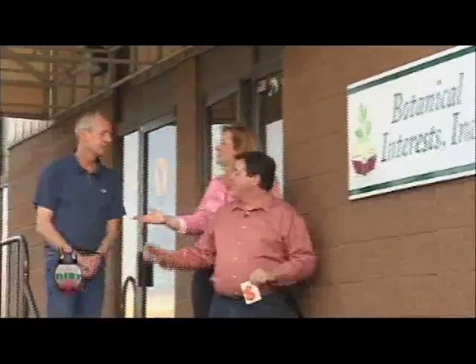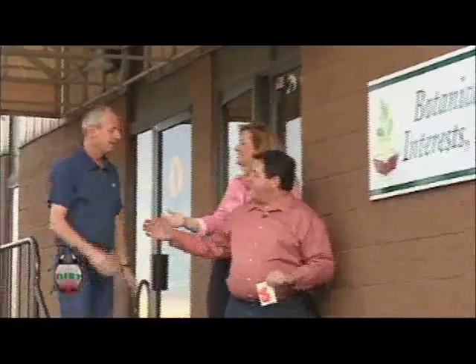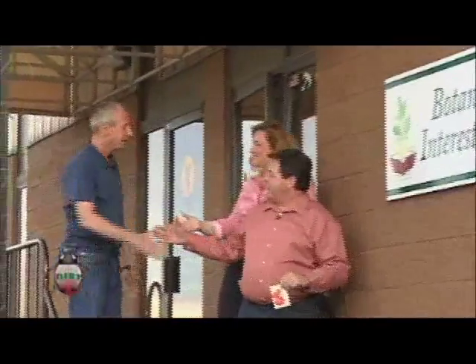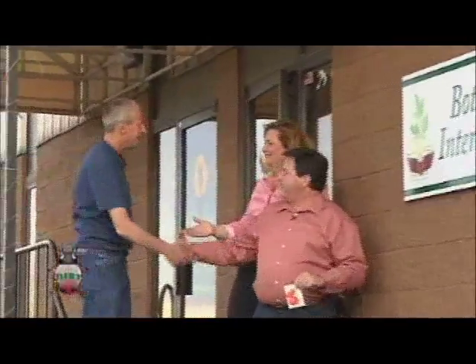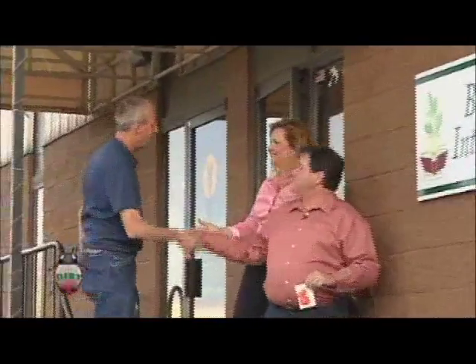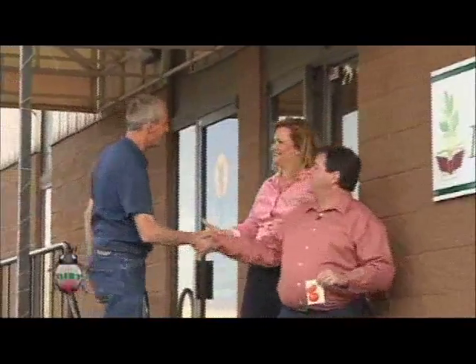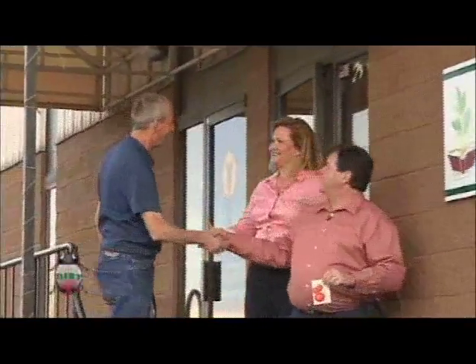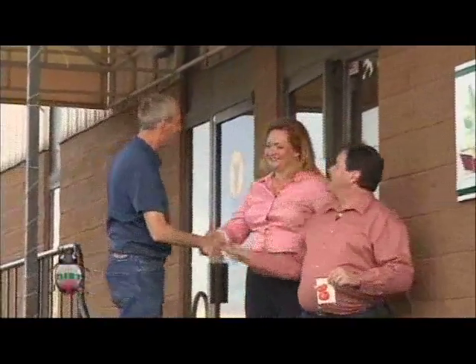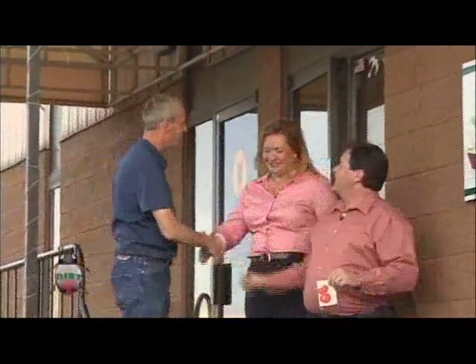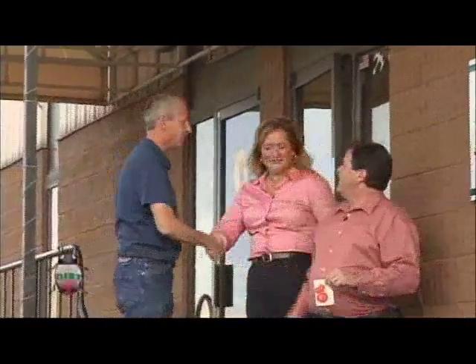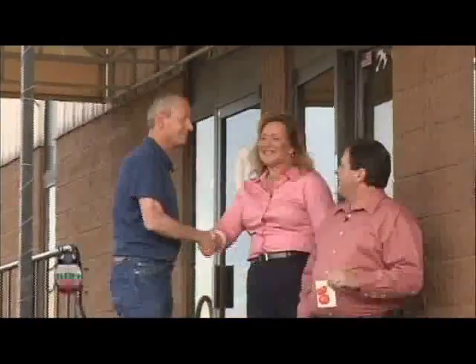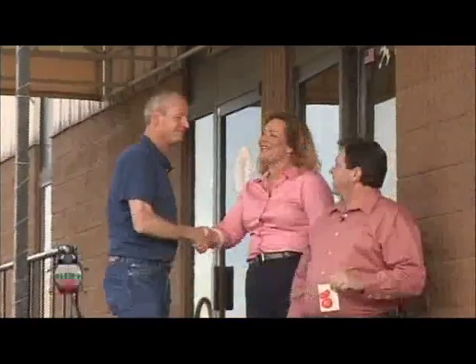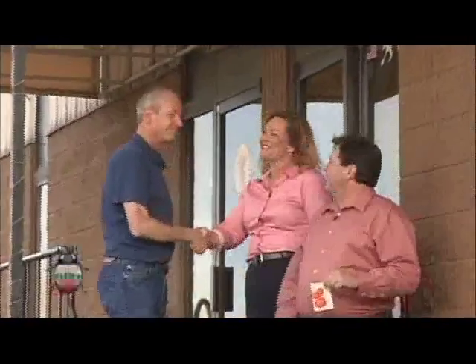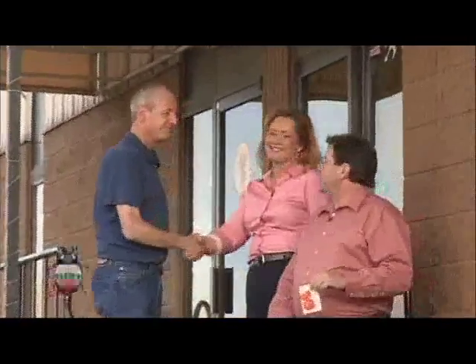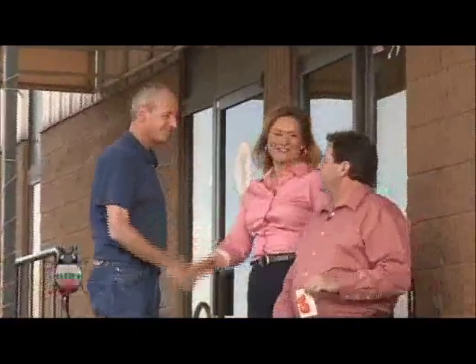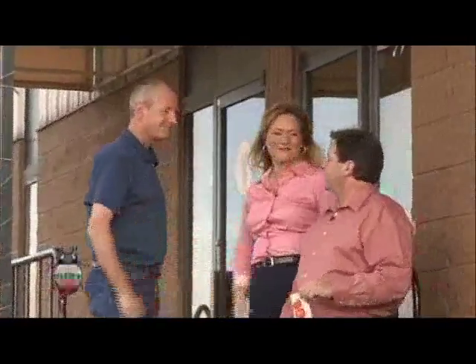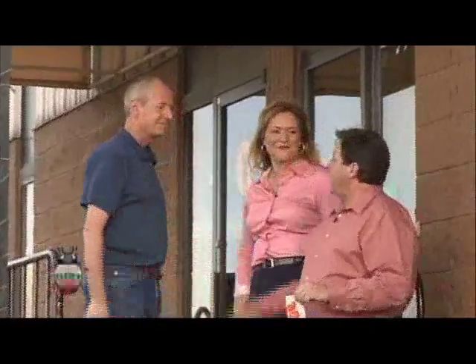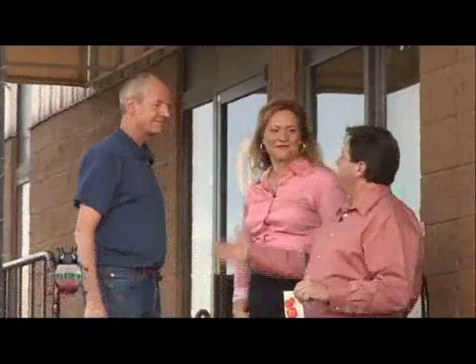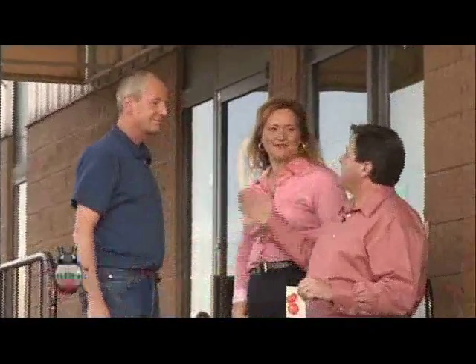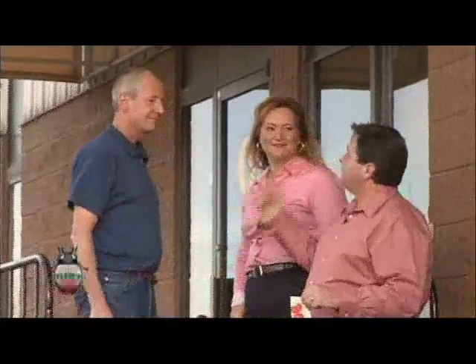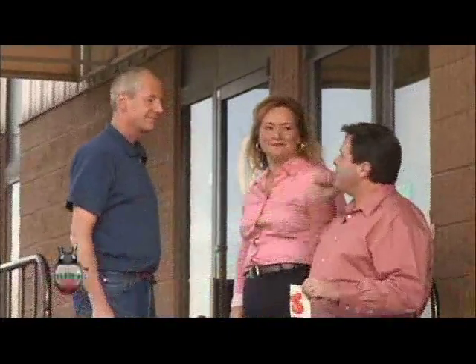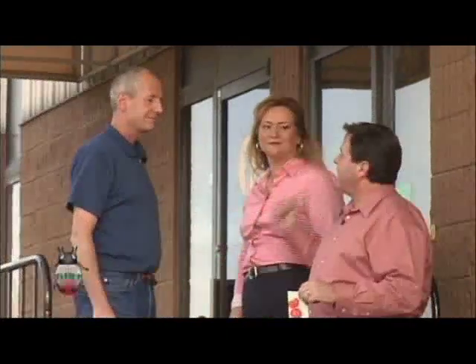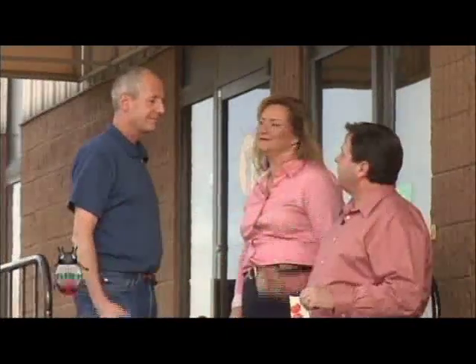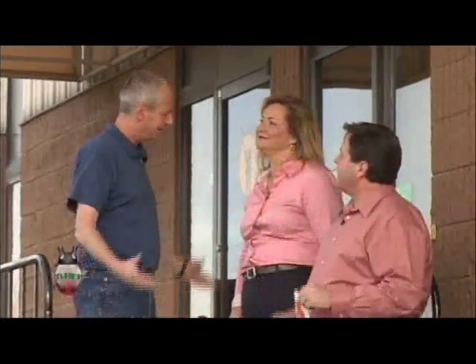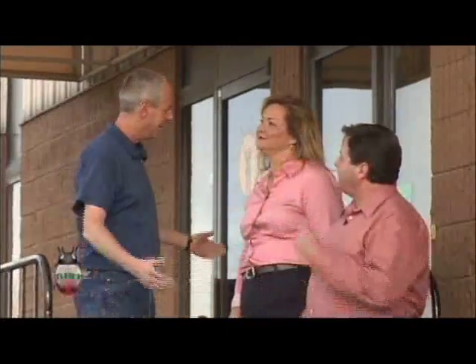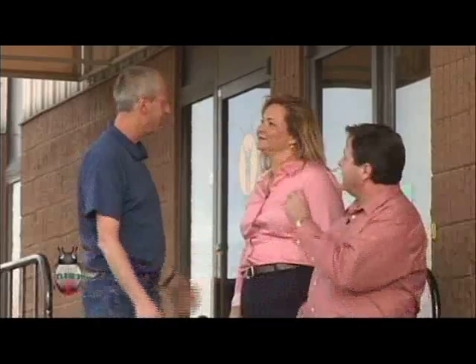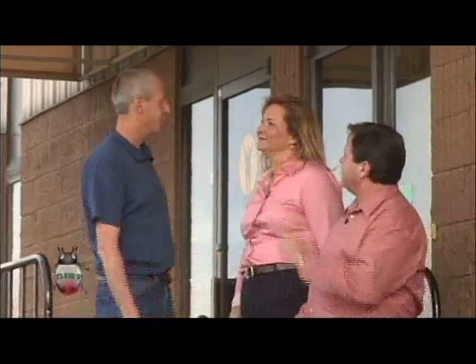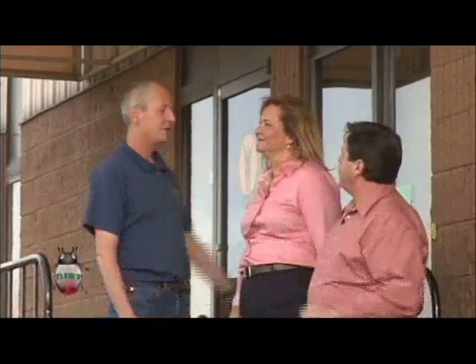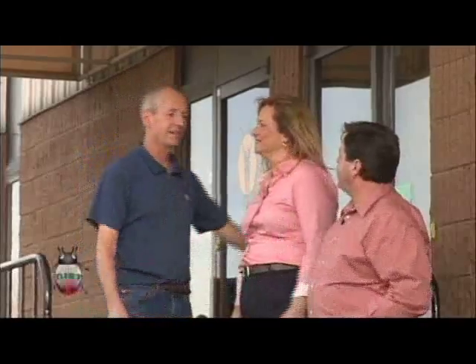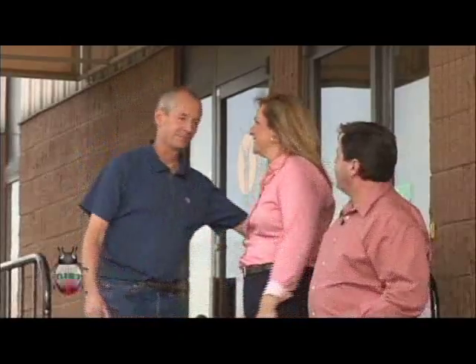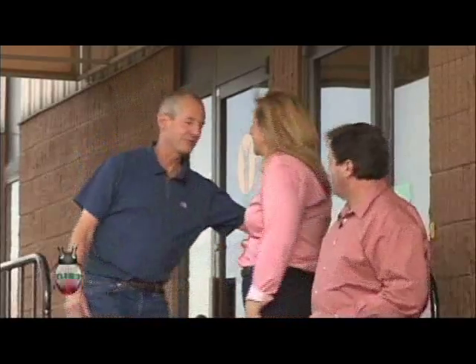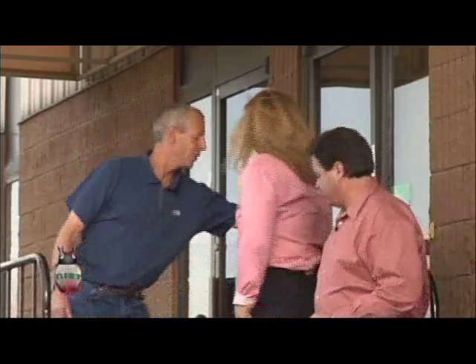Curtis! How are you? Fantastic! Thanks for having us. Let's go inside and see how these things get in here. Let's go!